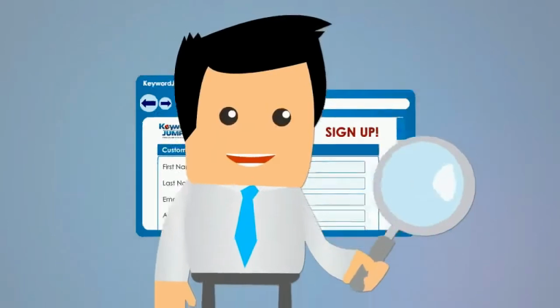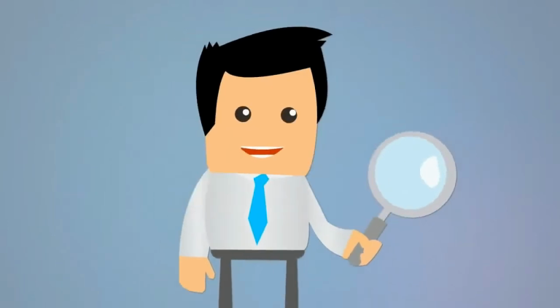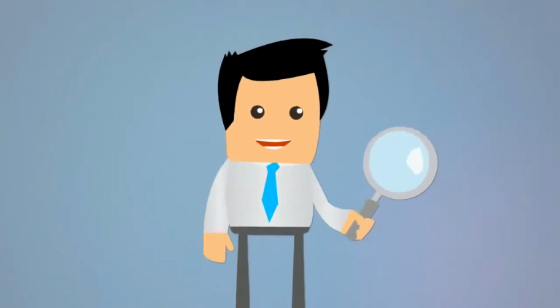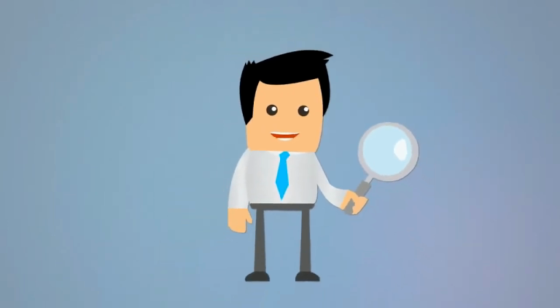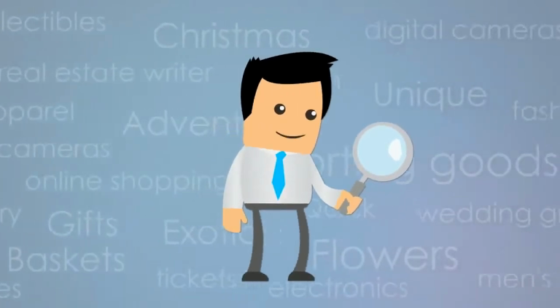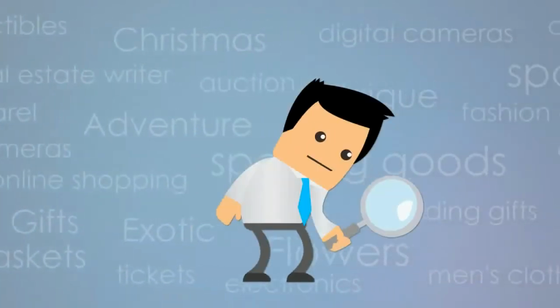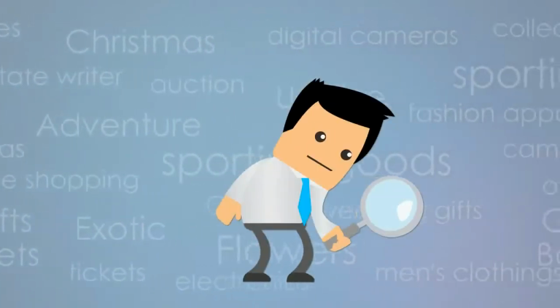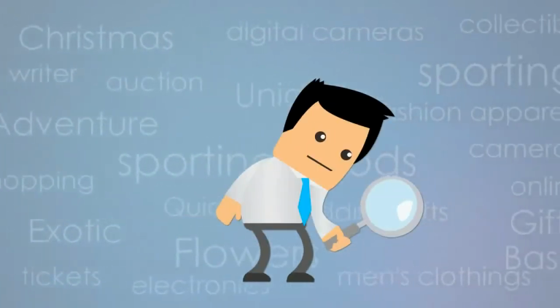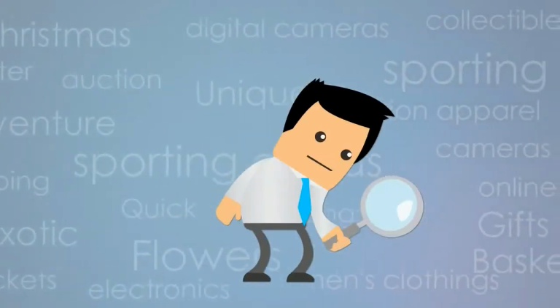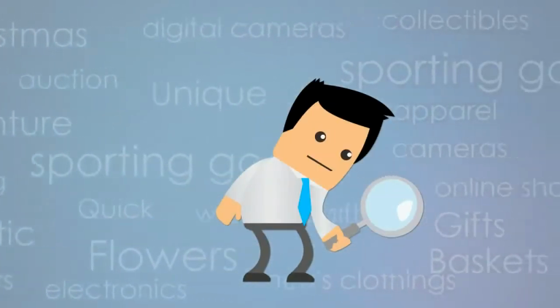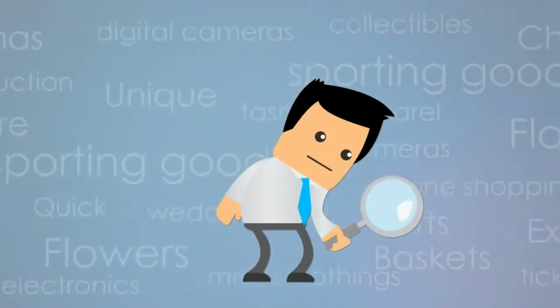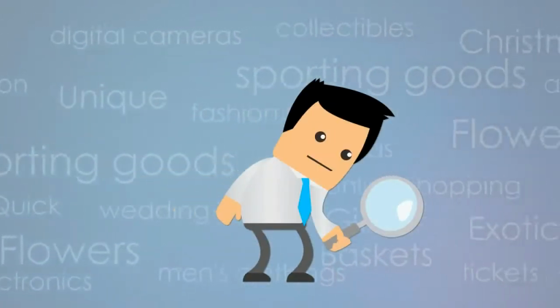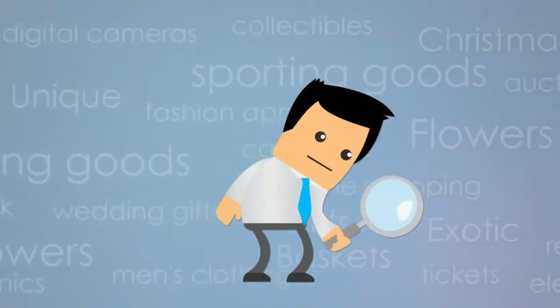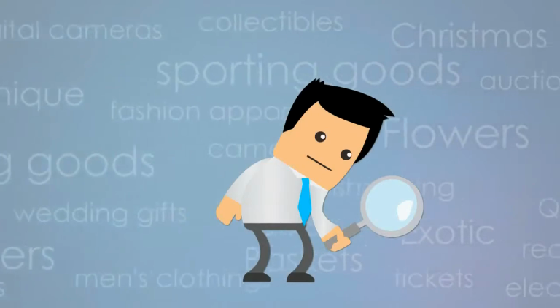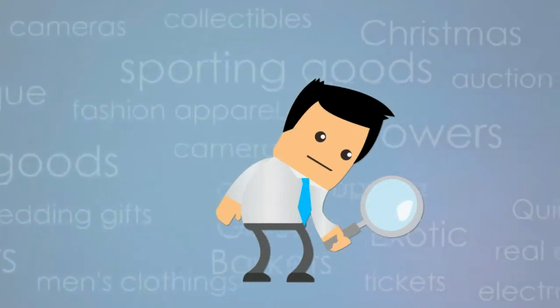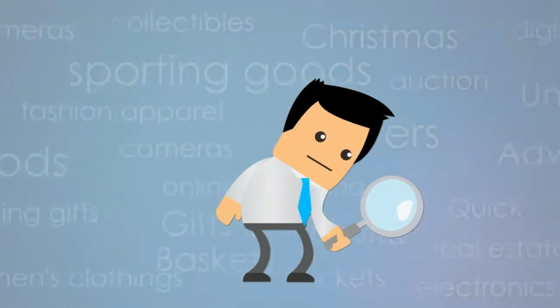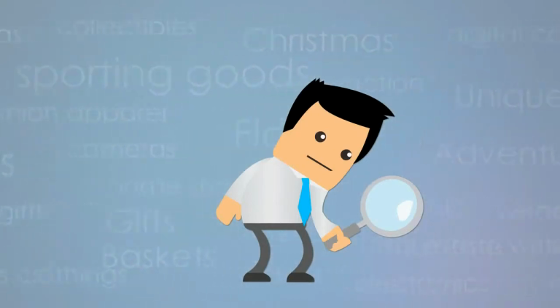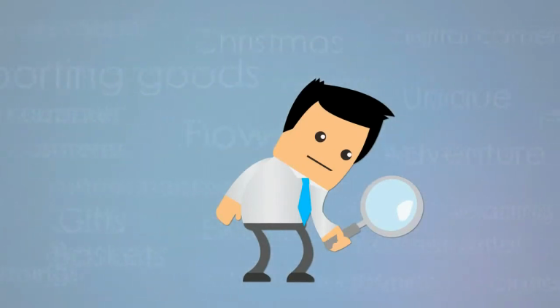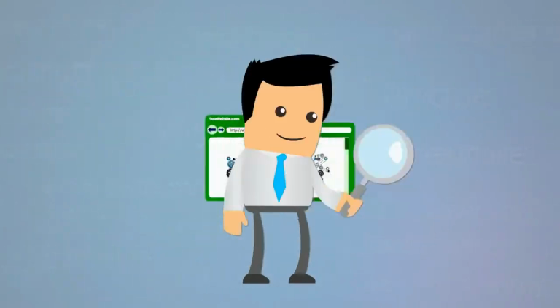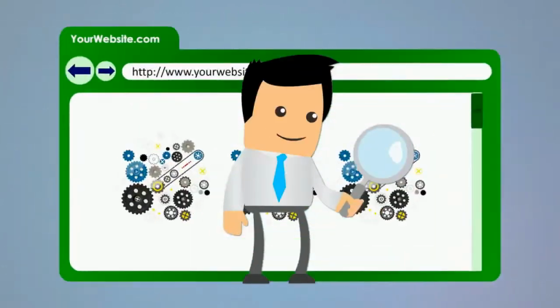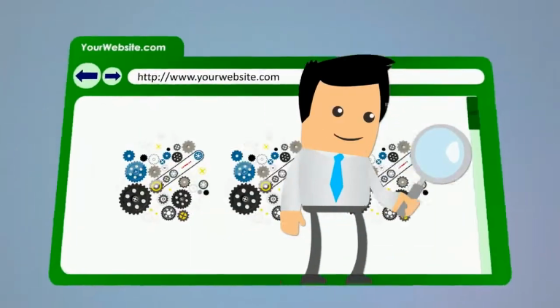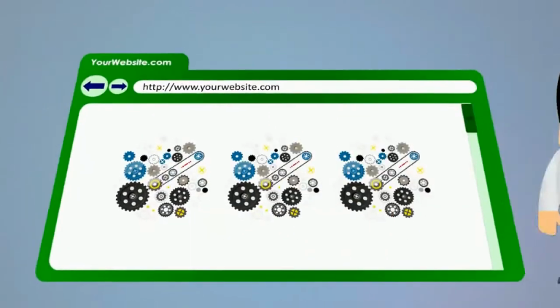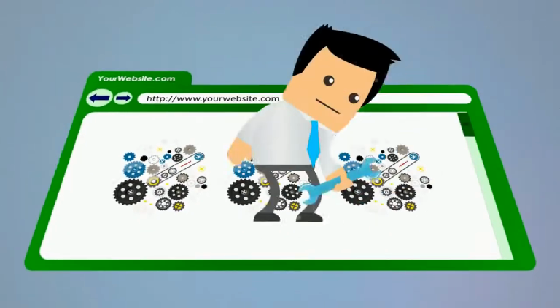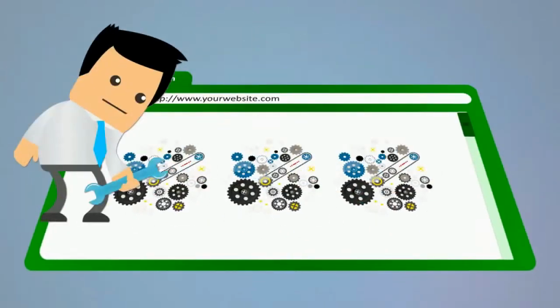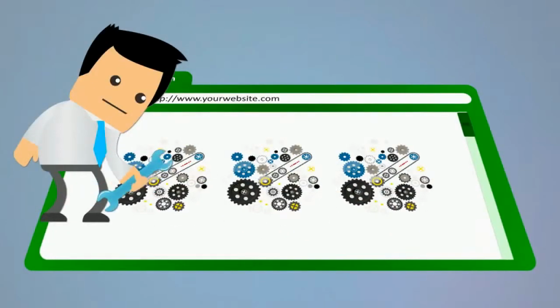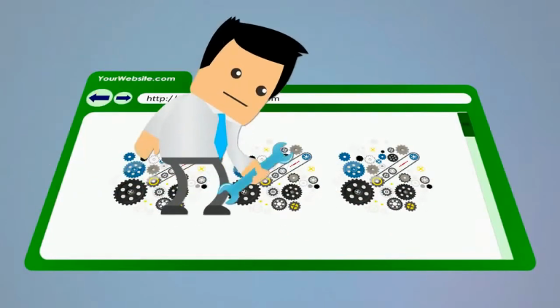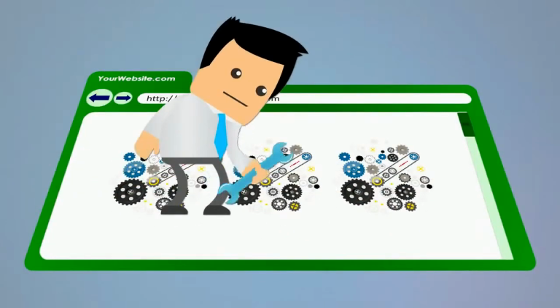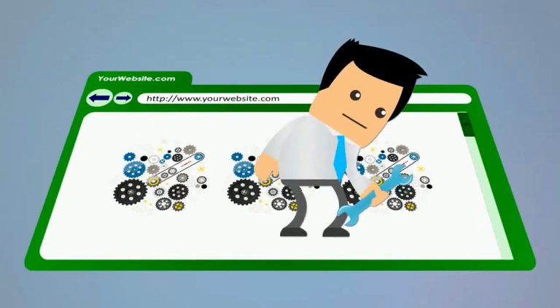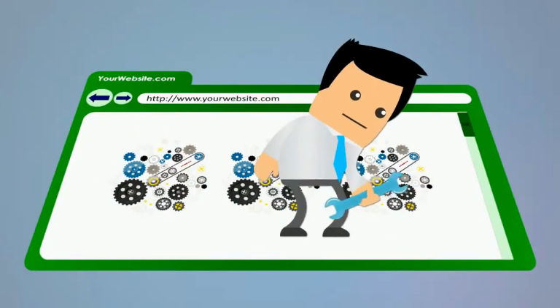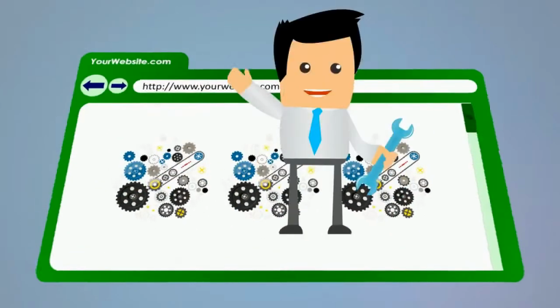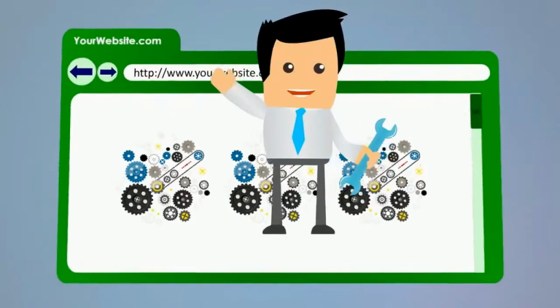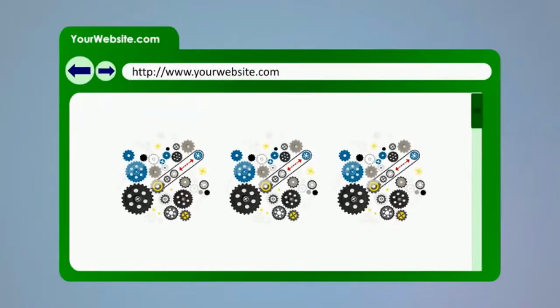We start with your keyword research, thoroughly searching to find the best keywords for your site. Then we optimize each page of your site for those powerful keywords.